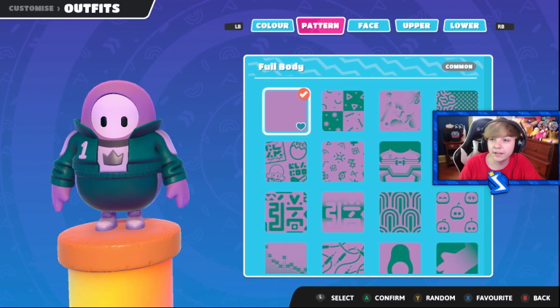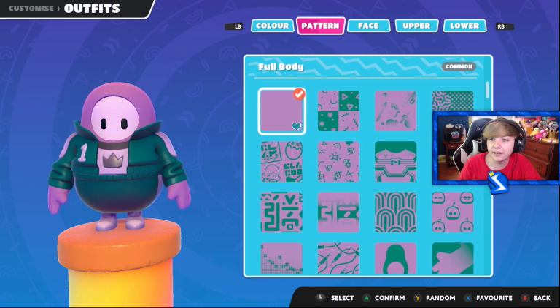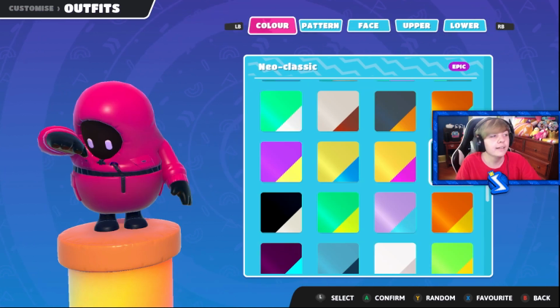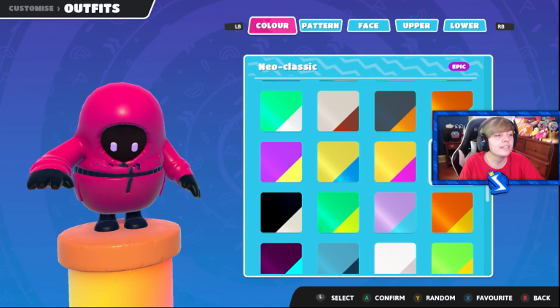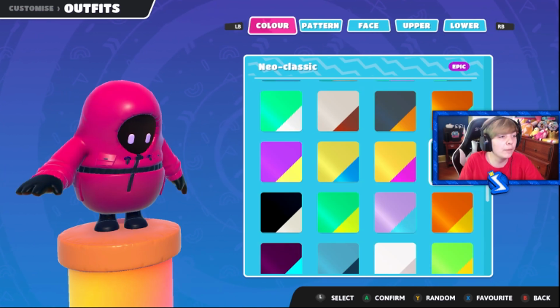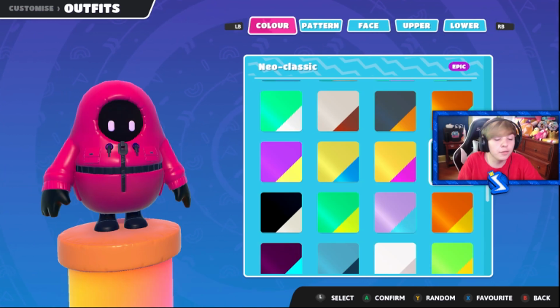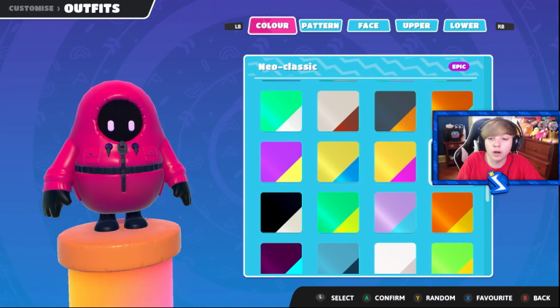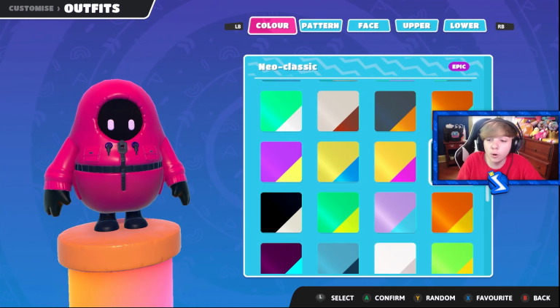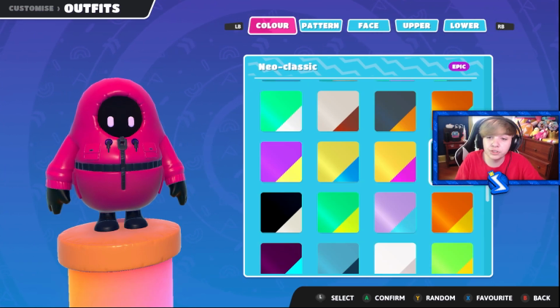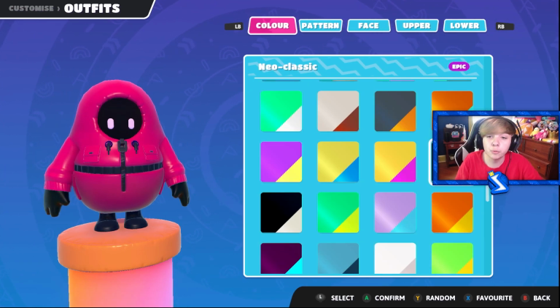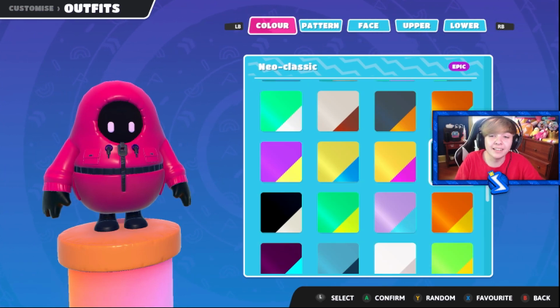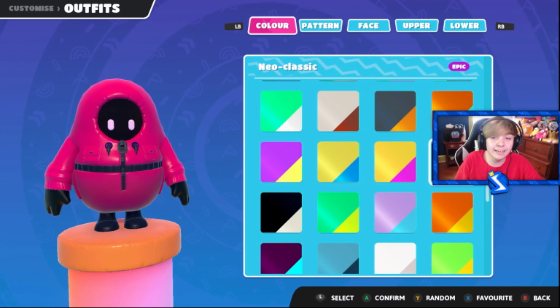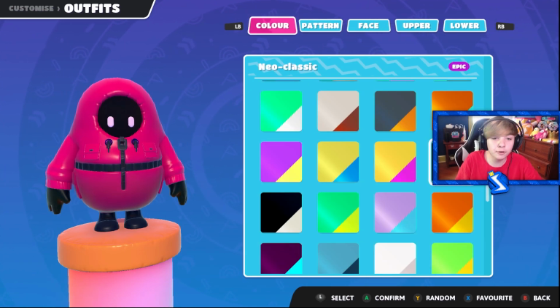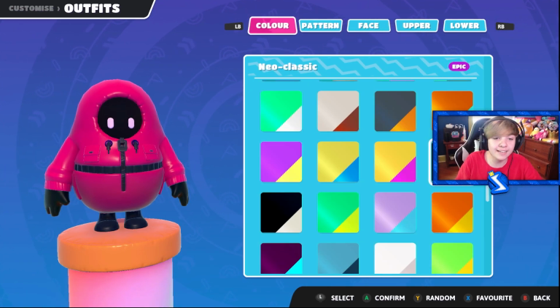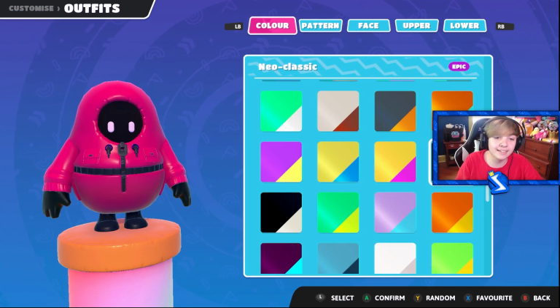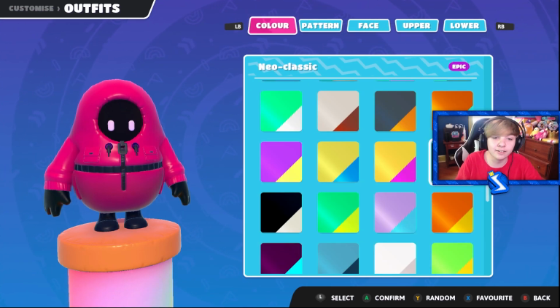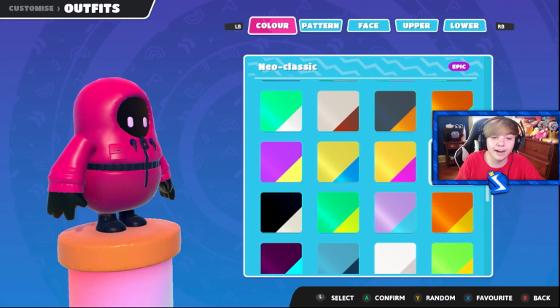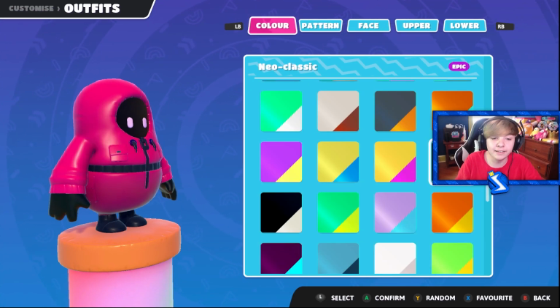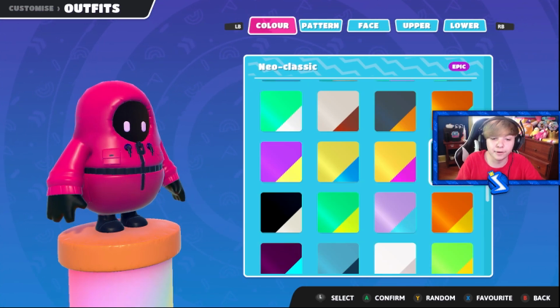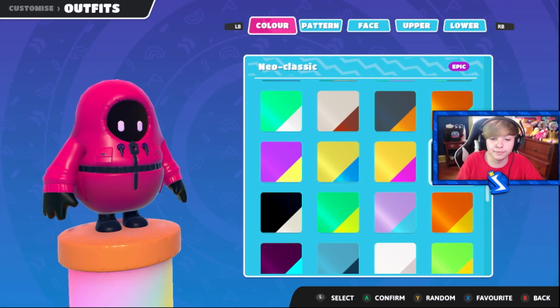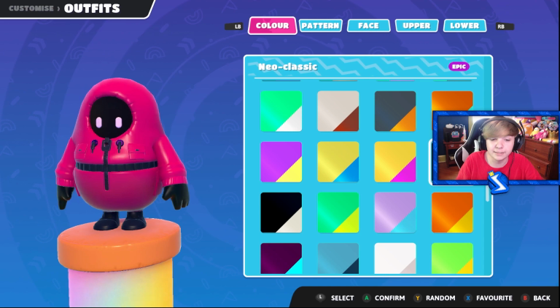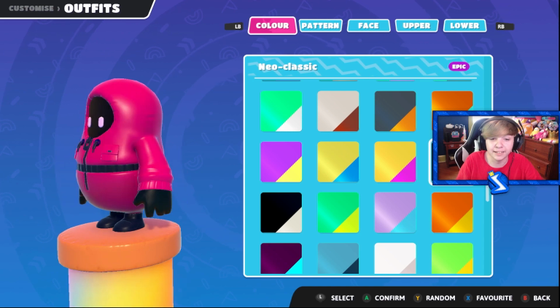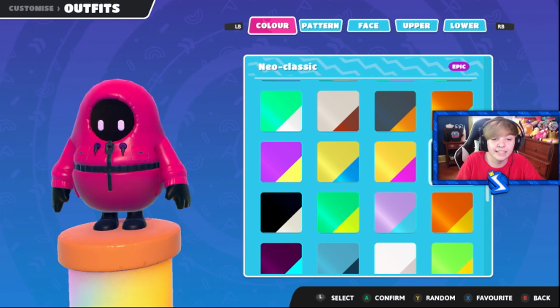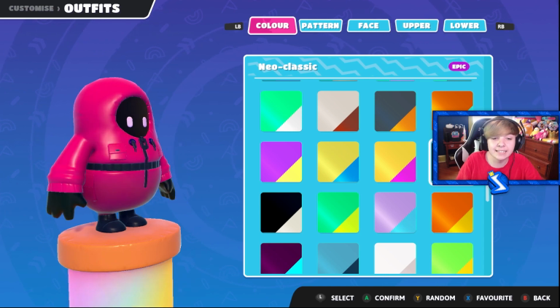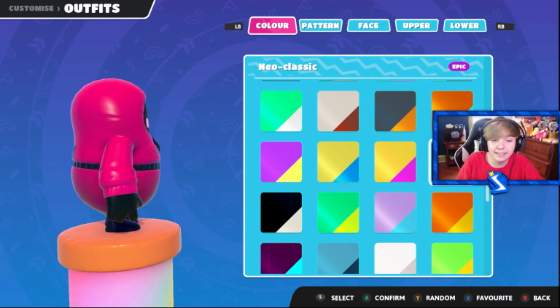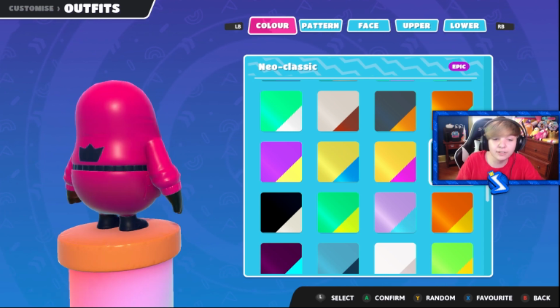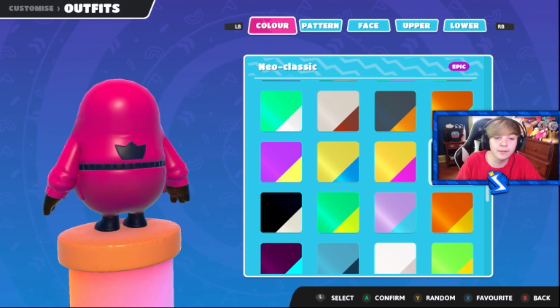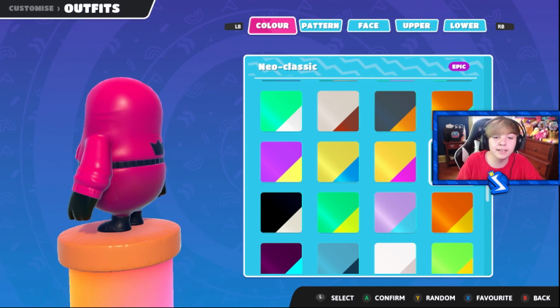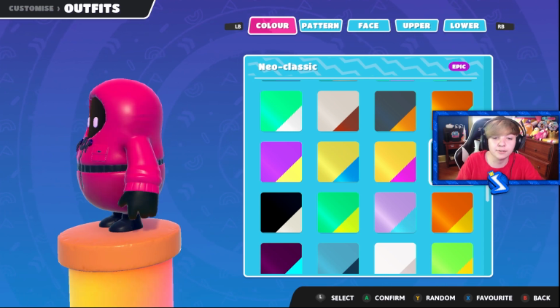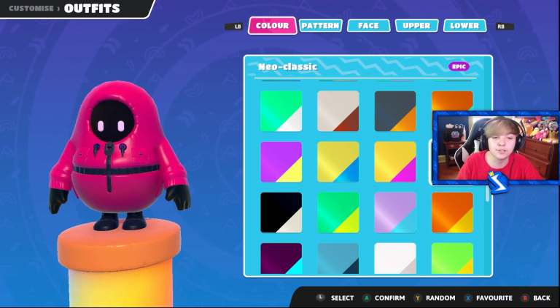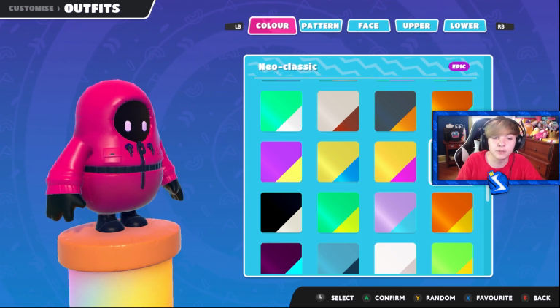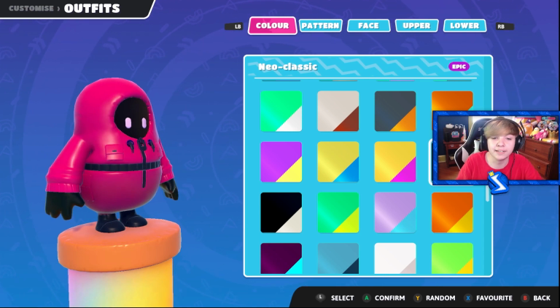Now let me show you how to look like the pink soldier. All you gotta do is equip the coach with the neoclassic color and the inverted faceplate. This is literally the pink soldiers from Squid Game.